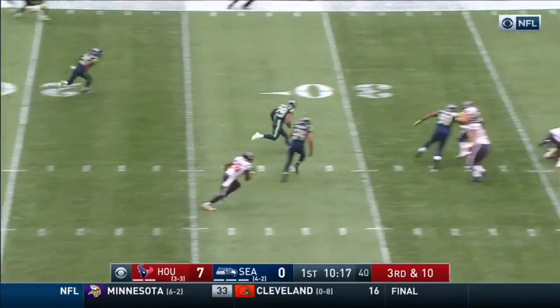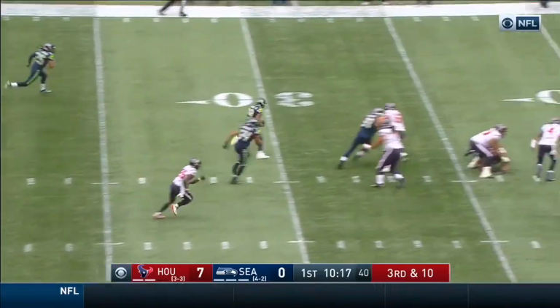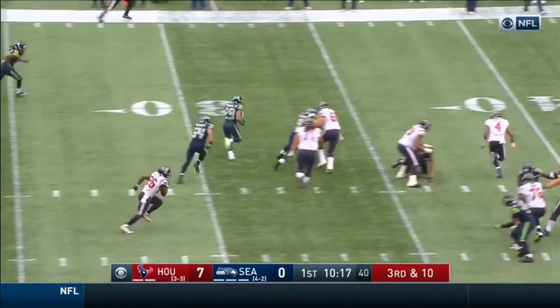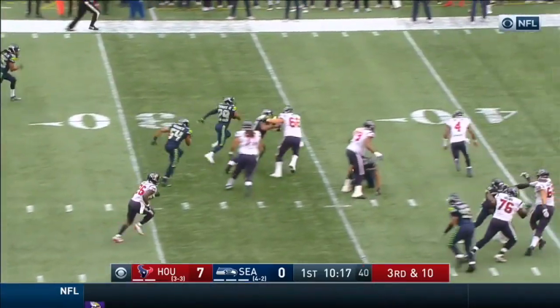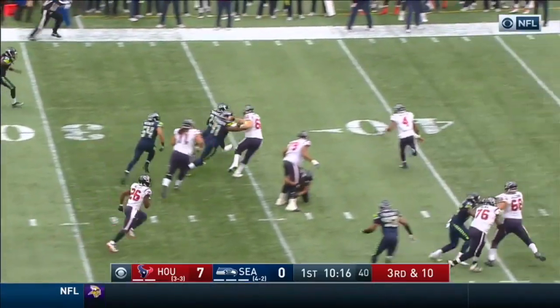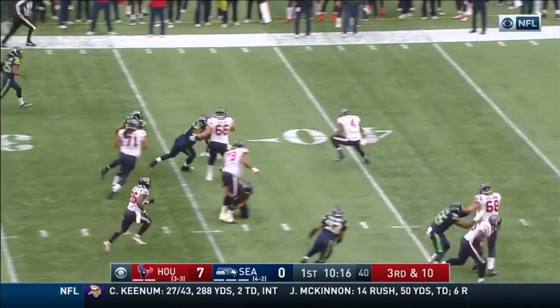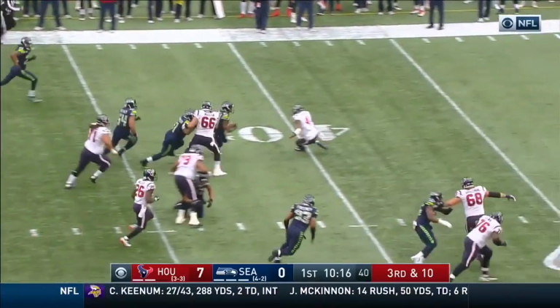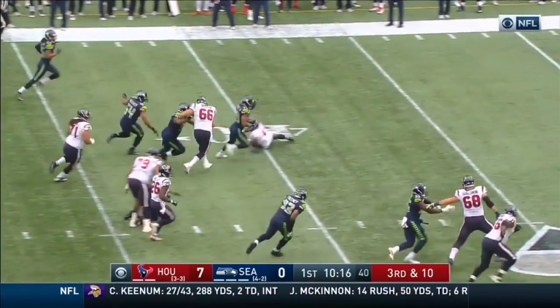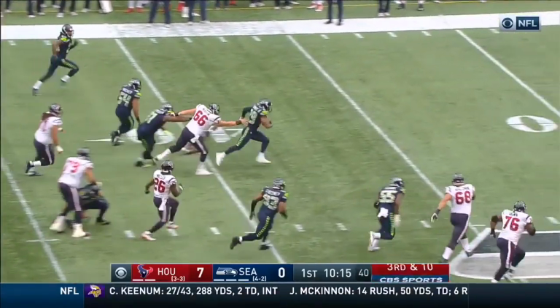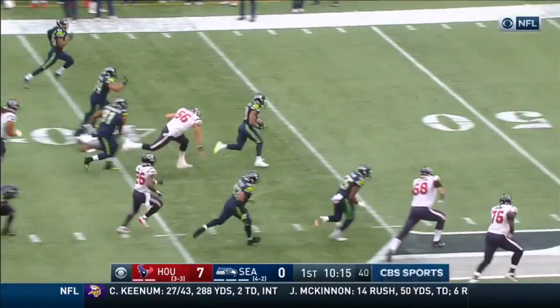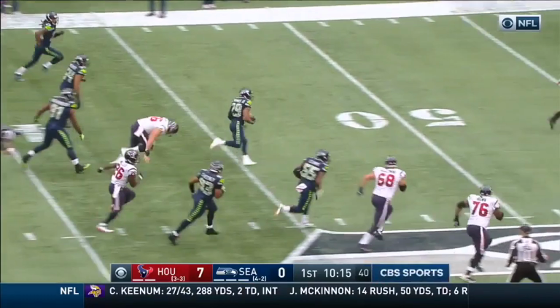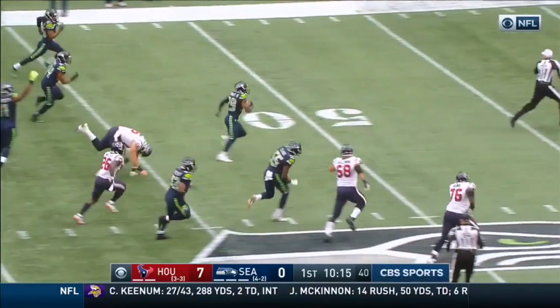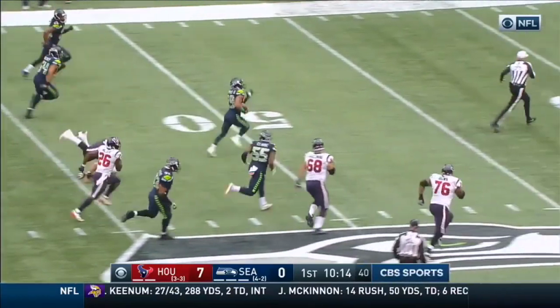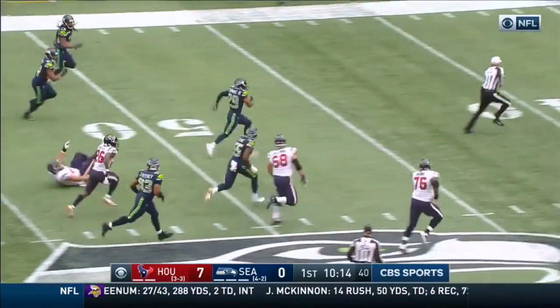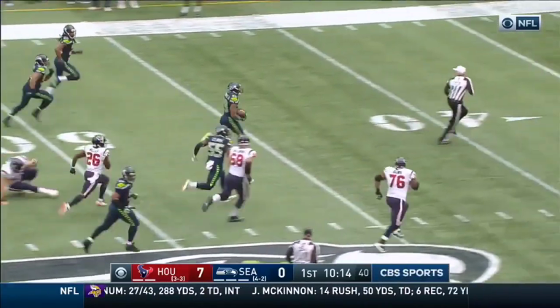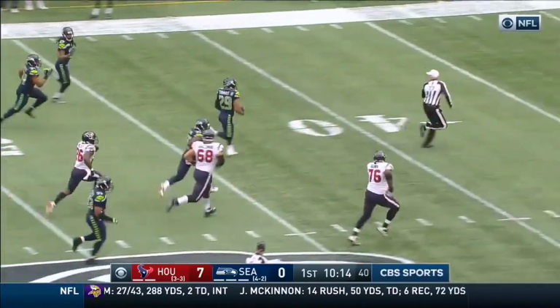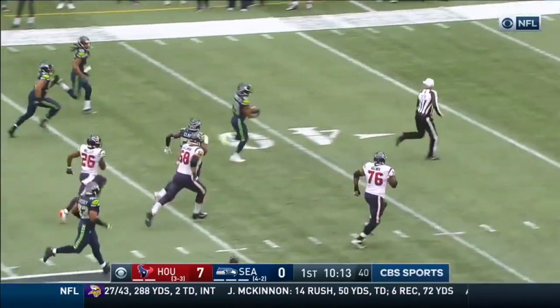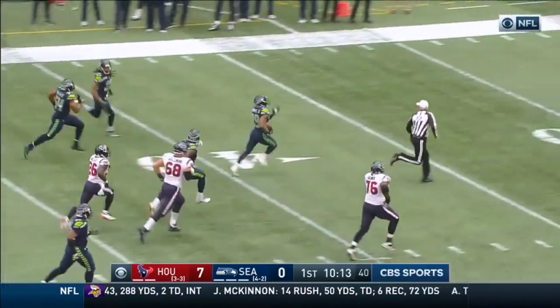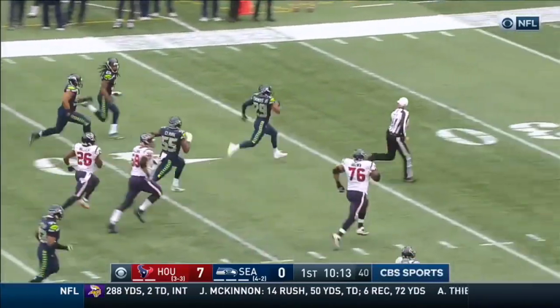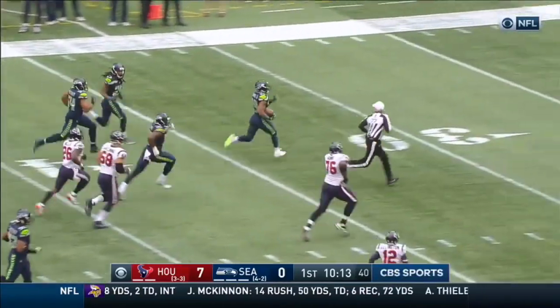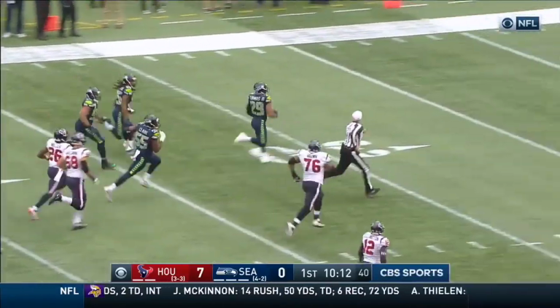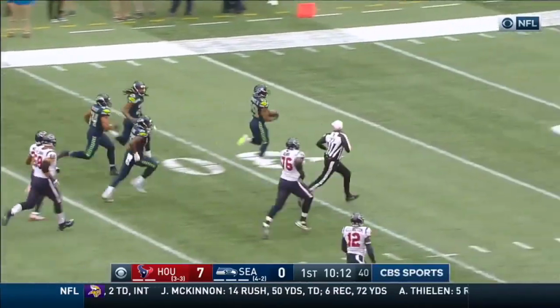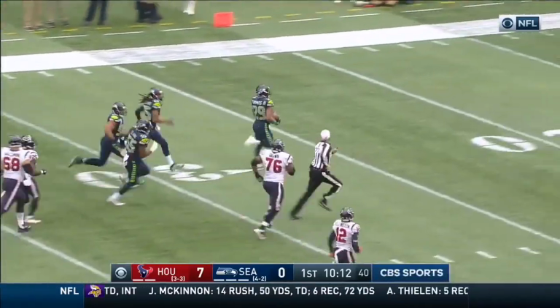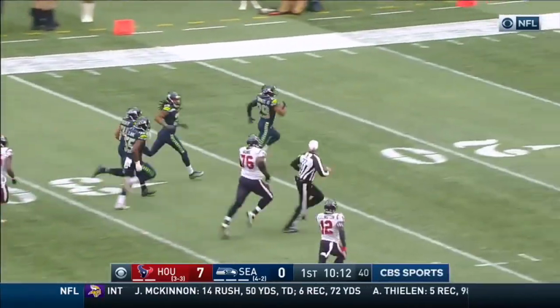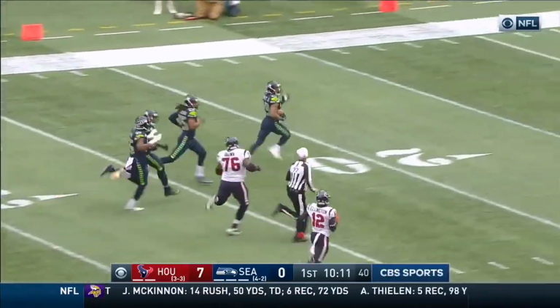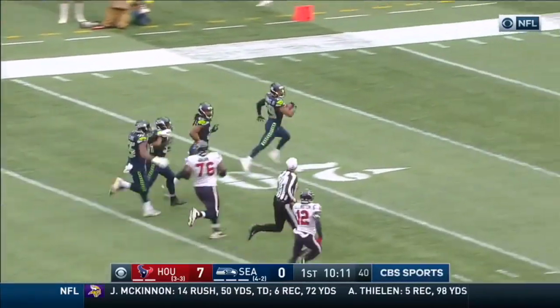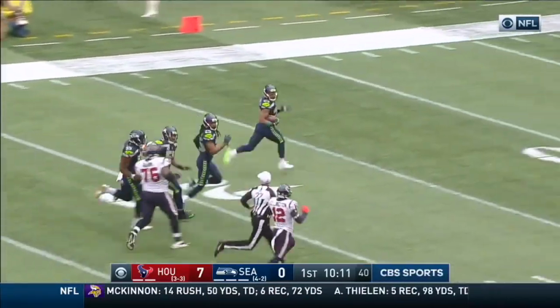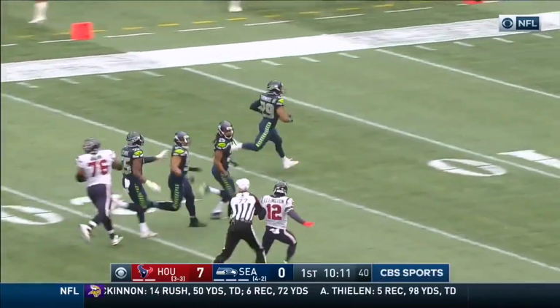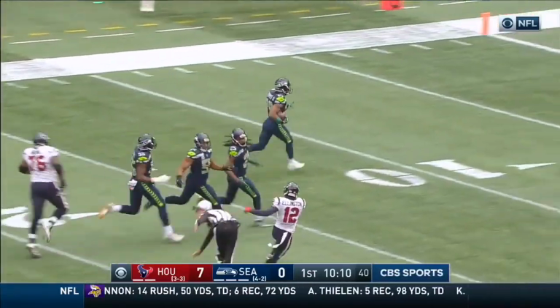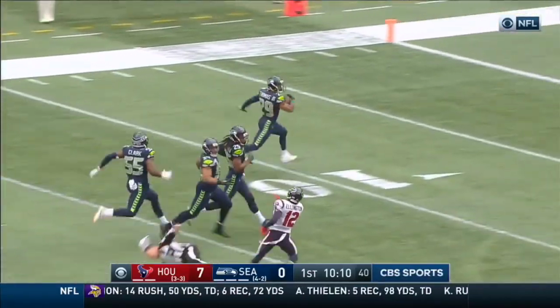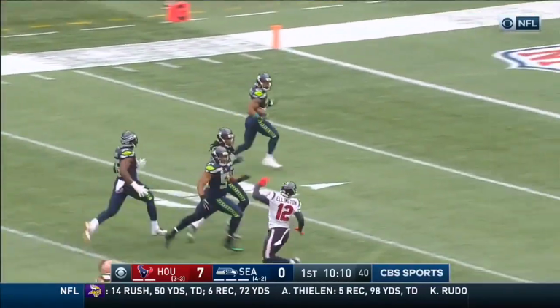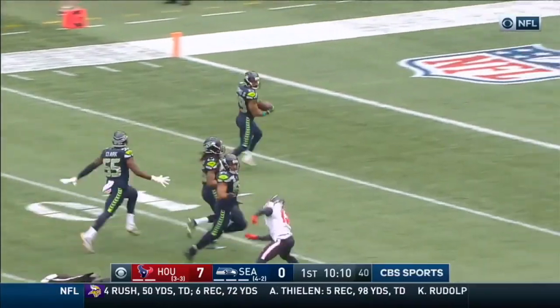Intercepted, picked off by Thomas. Earl Thomas with a foot race. Brown won't get him. That will be six.